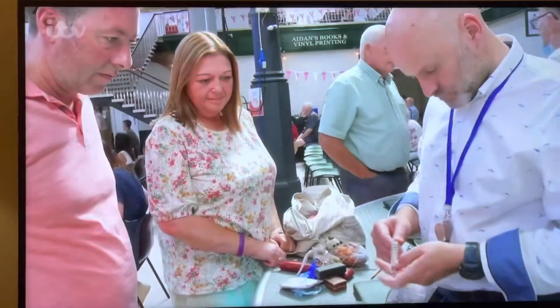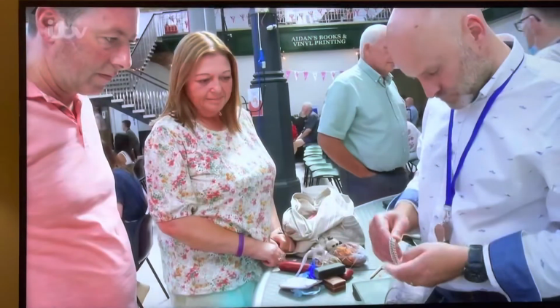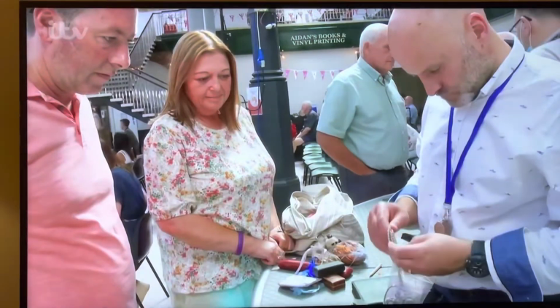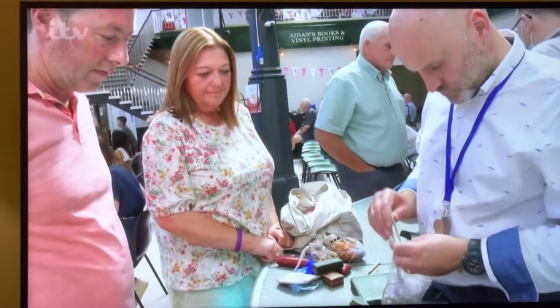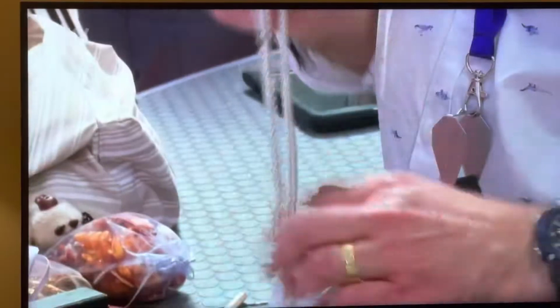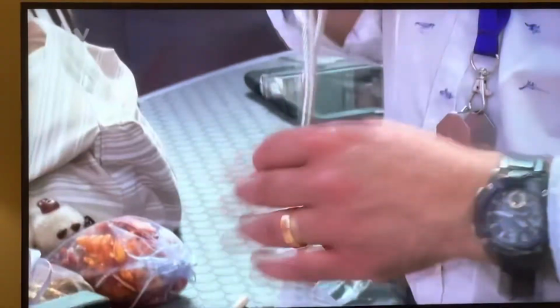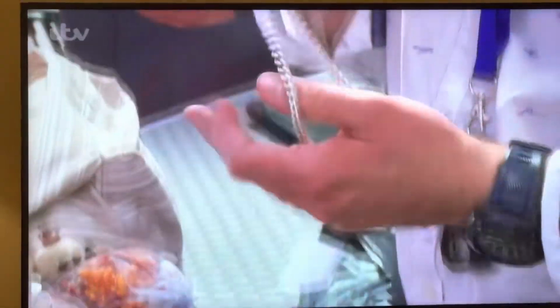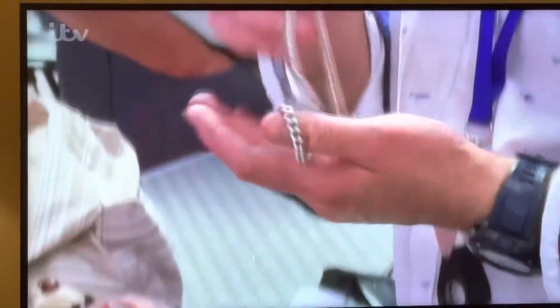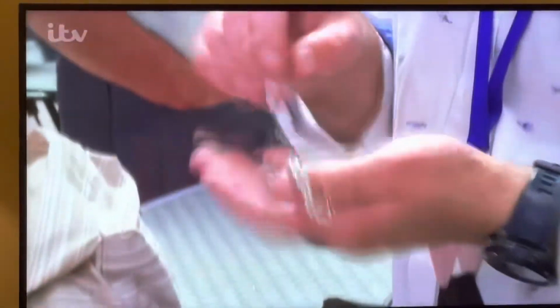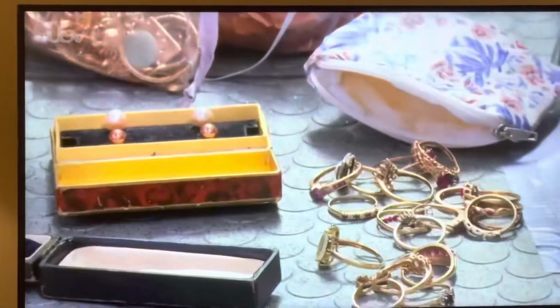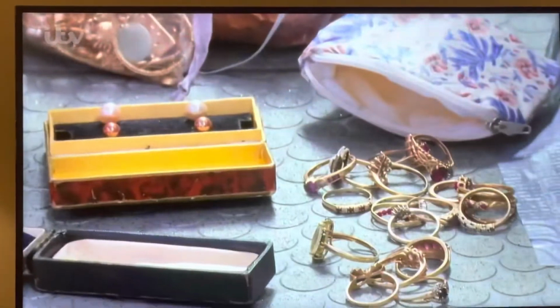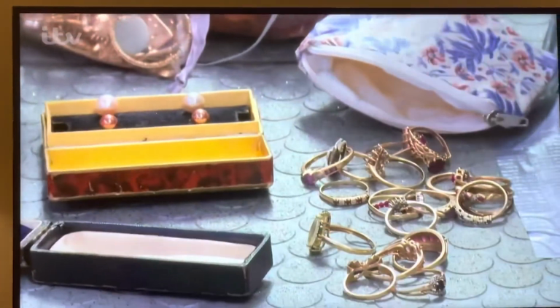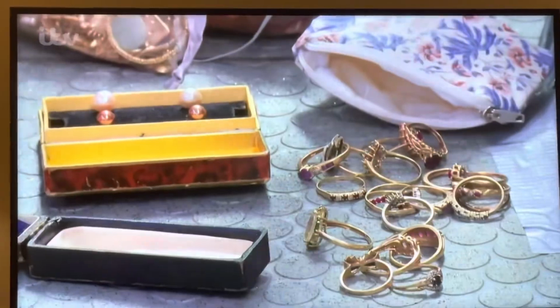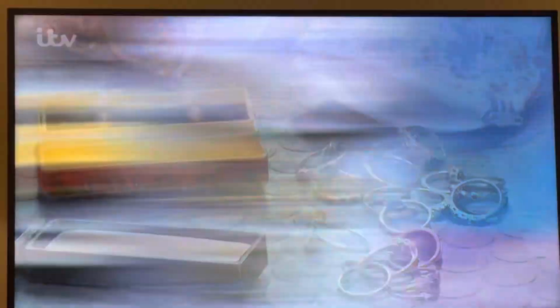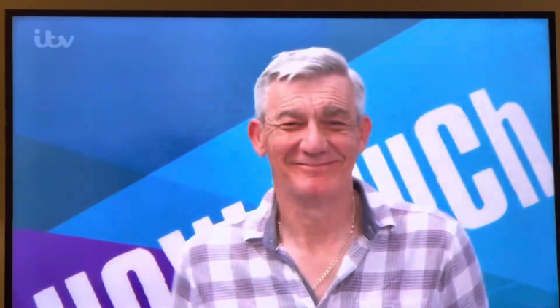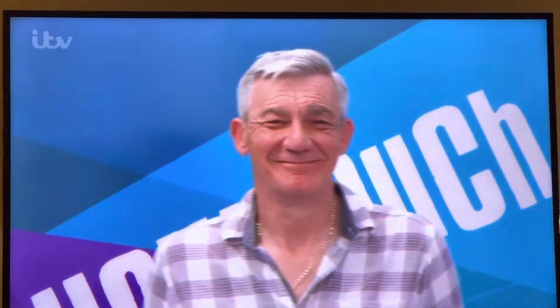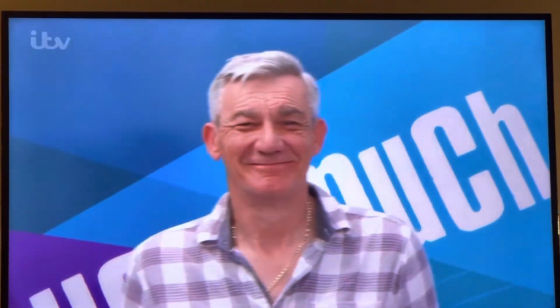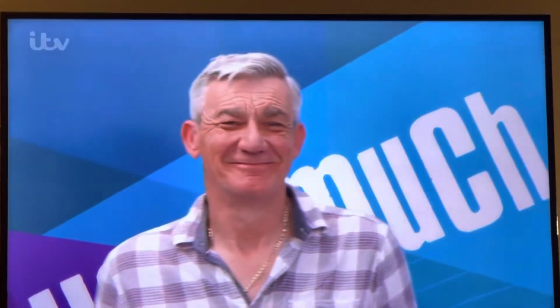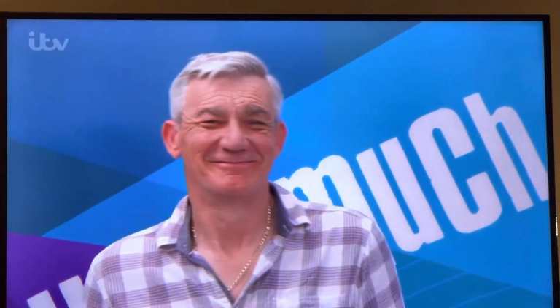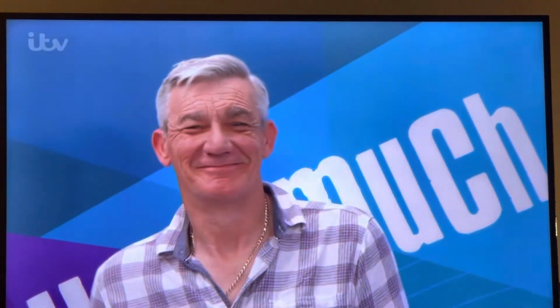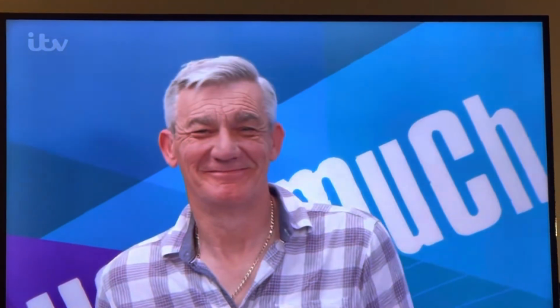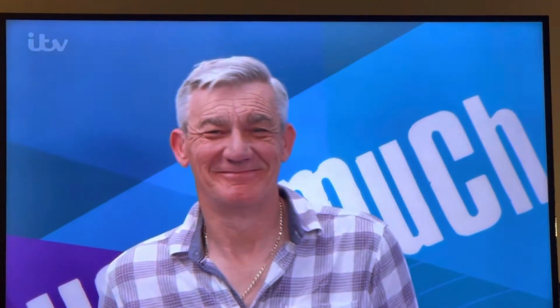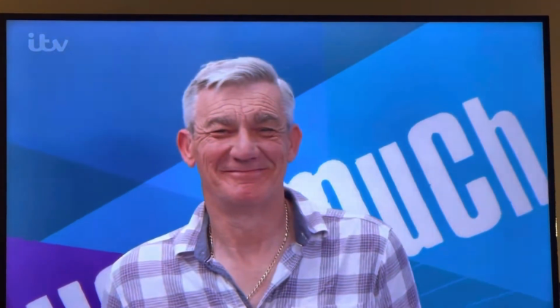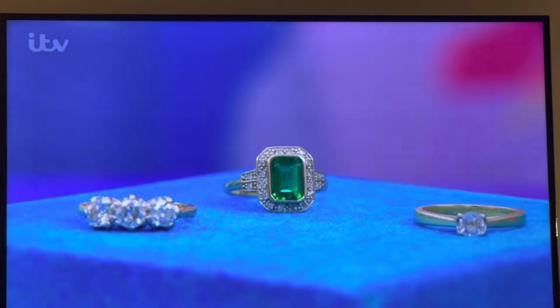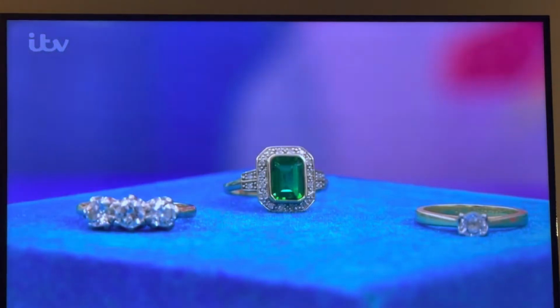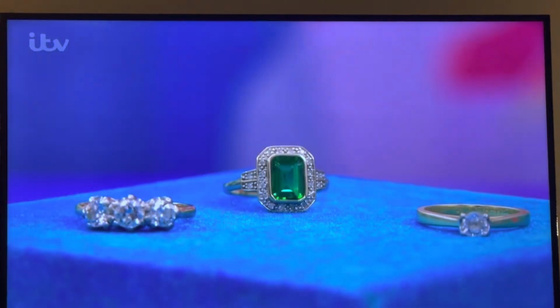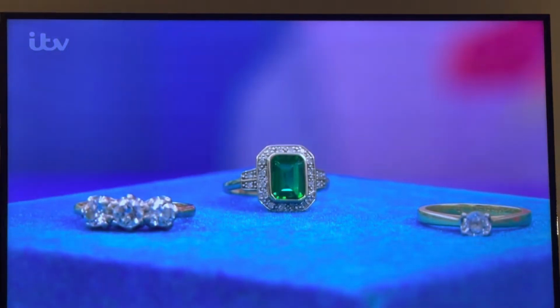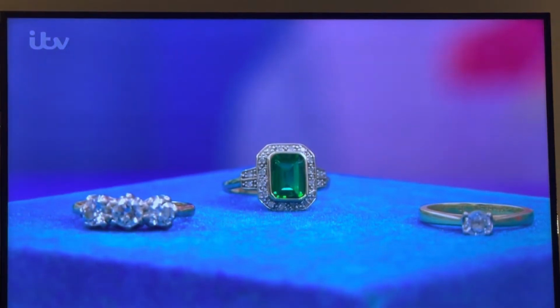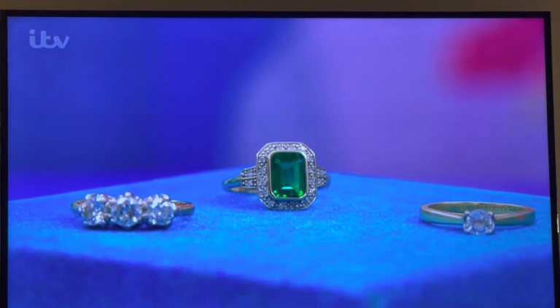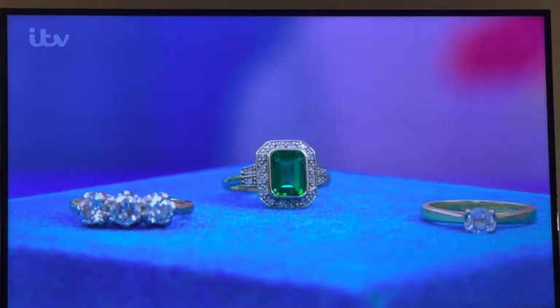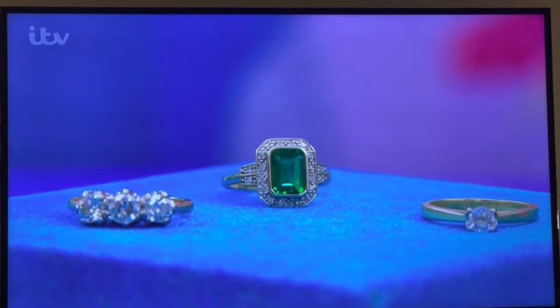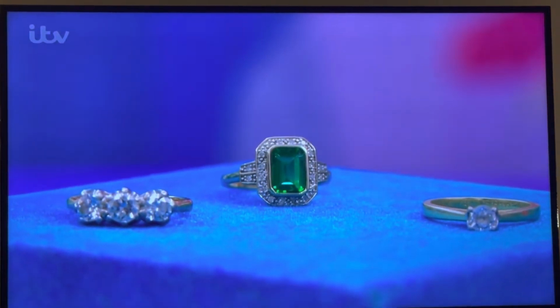There's lots of jewellery coming into the den today, and Bill's looking for a dealer to buy his late wife's rings.